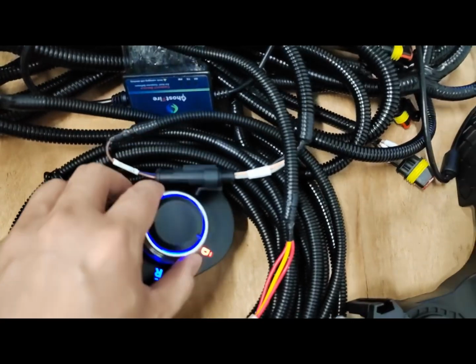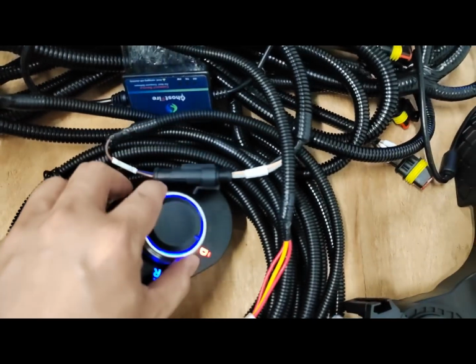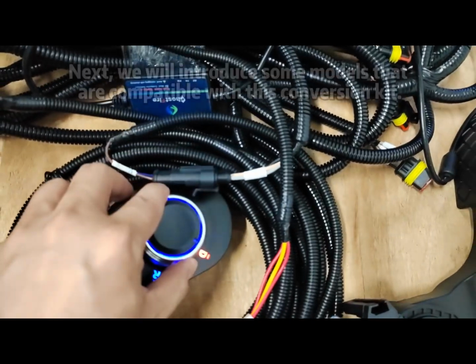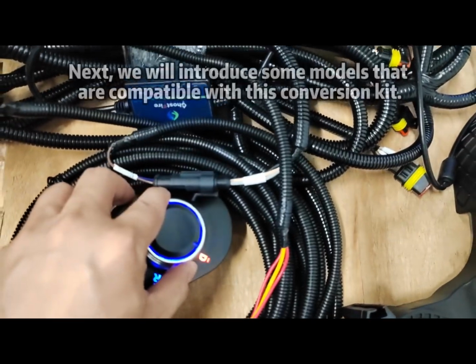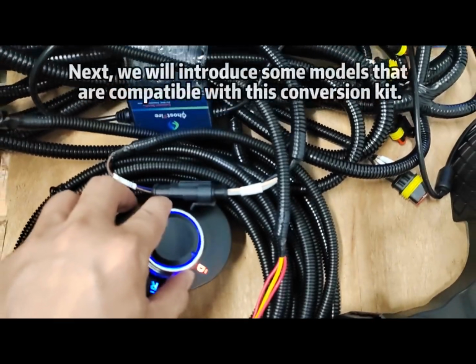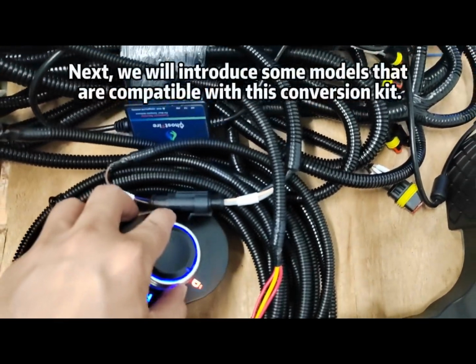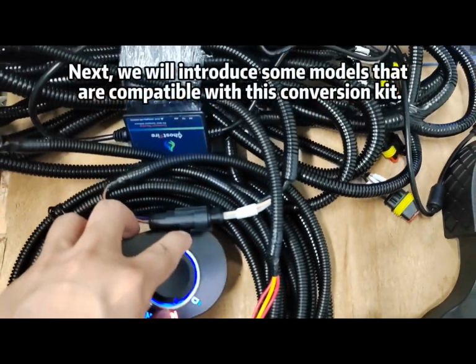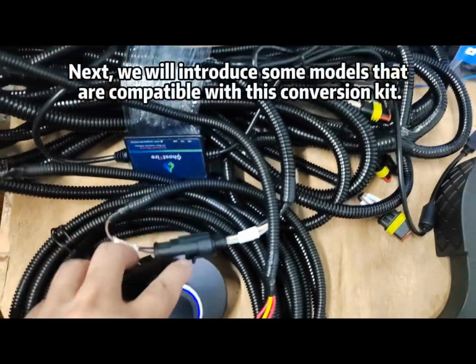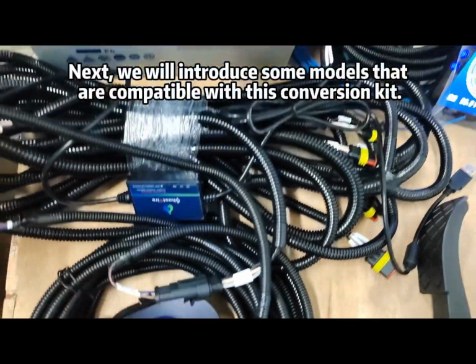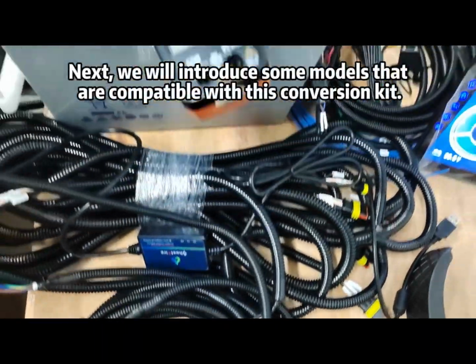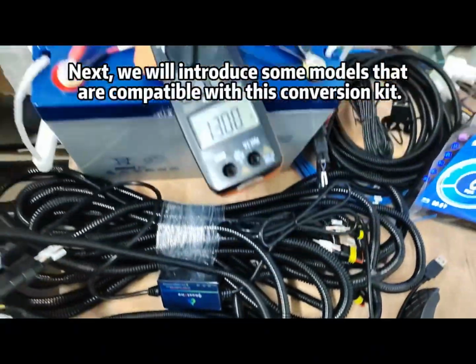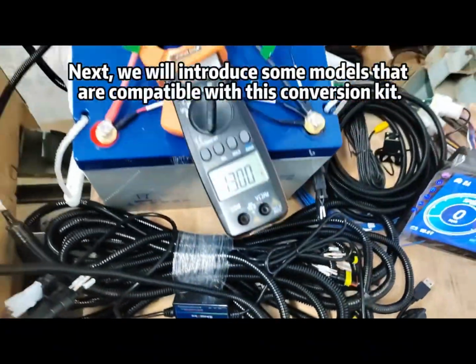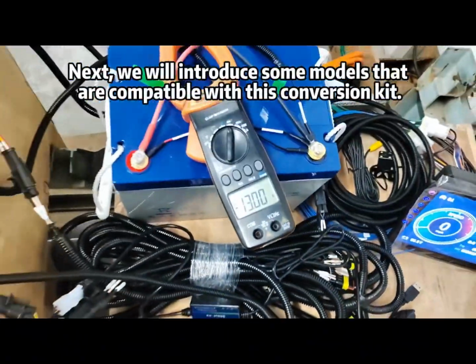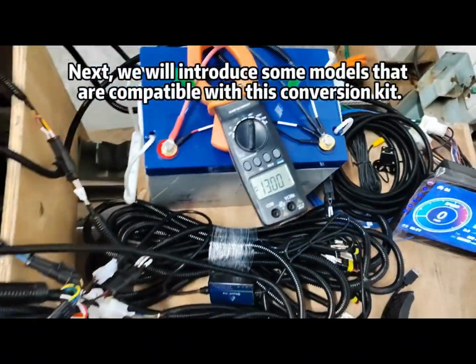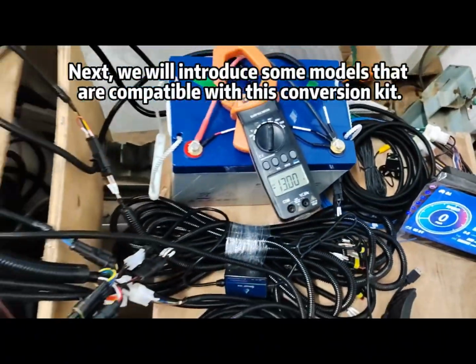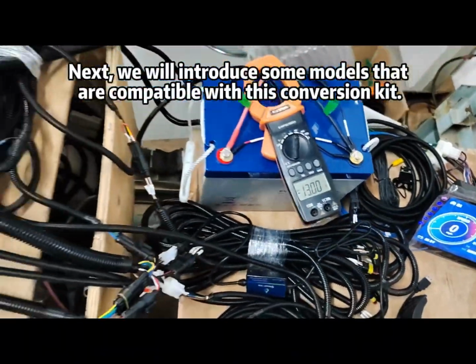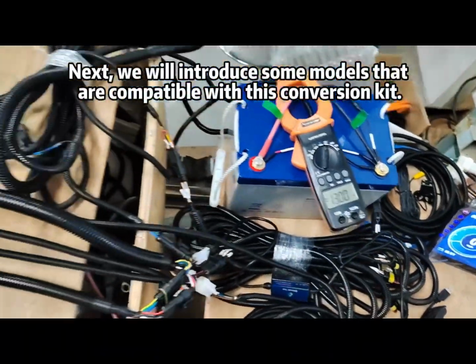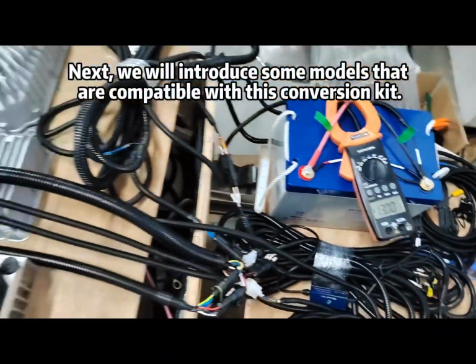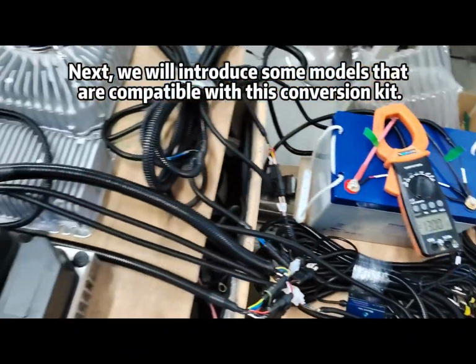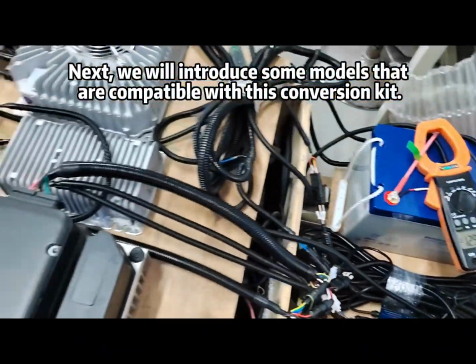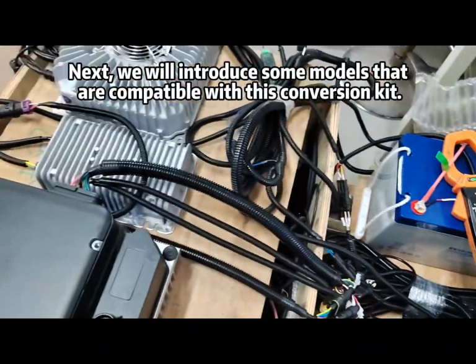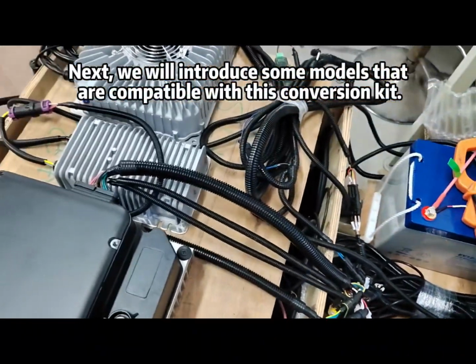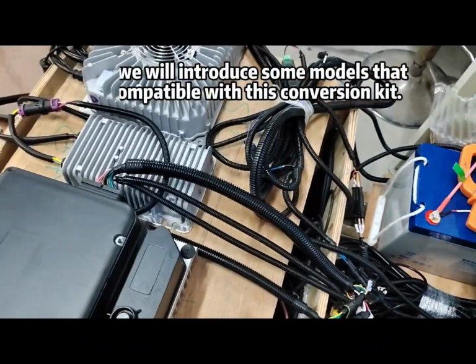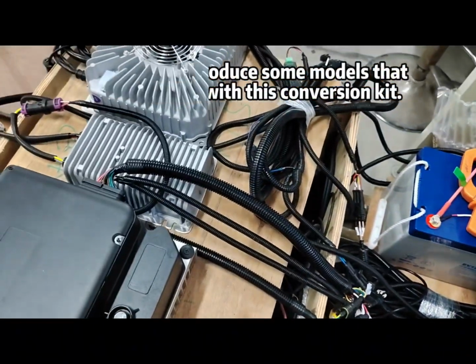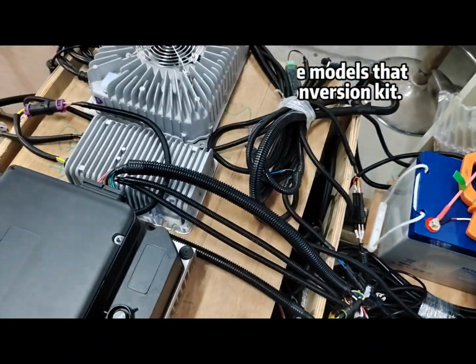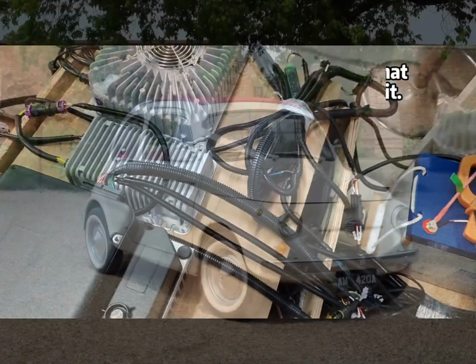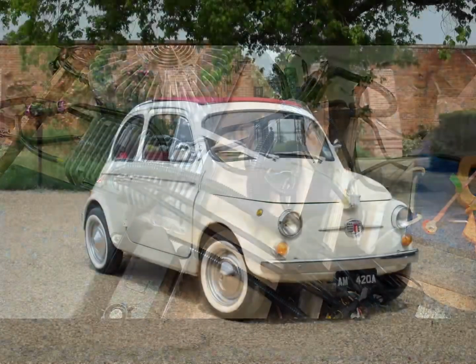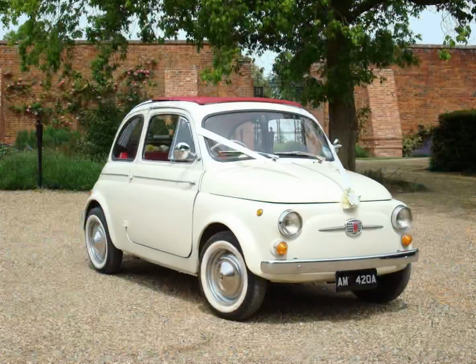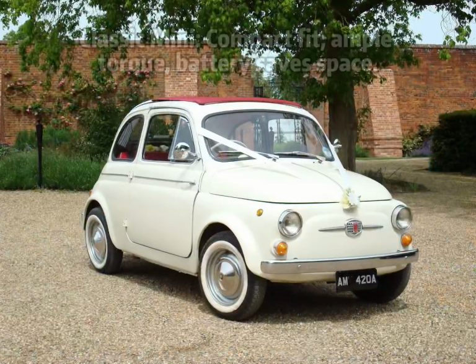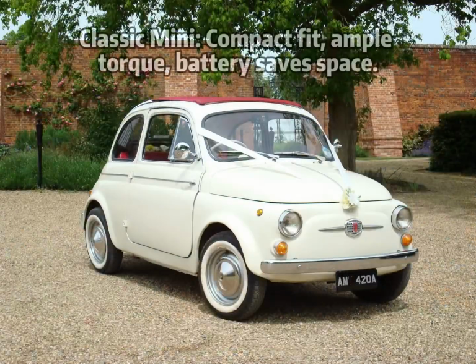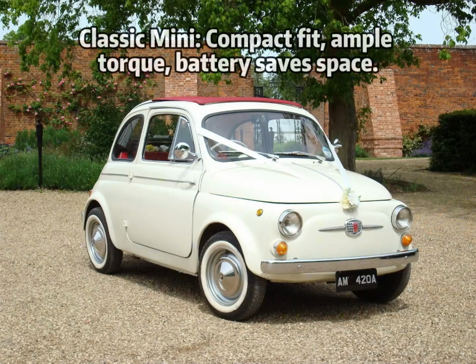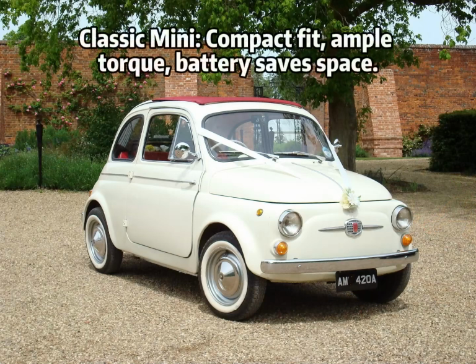Next, we will introduce some models that are compatible with this conversion kit, starting with the Classic Mini.